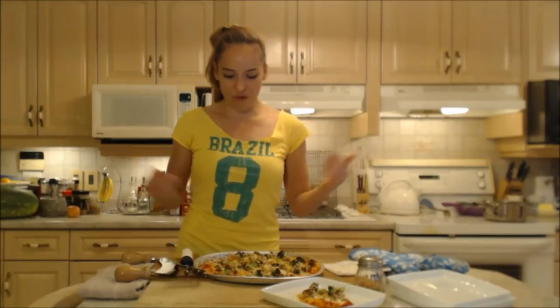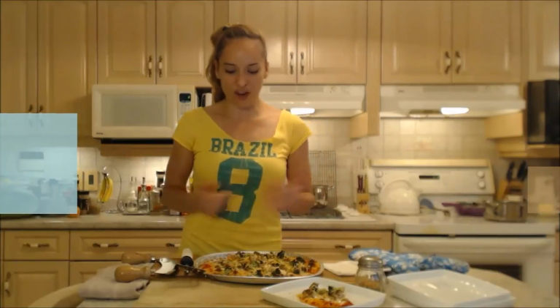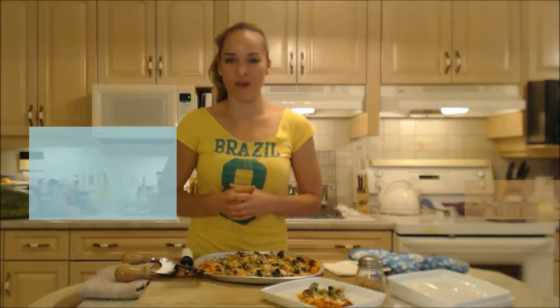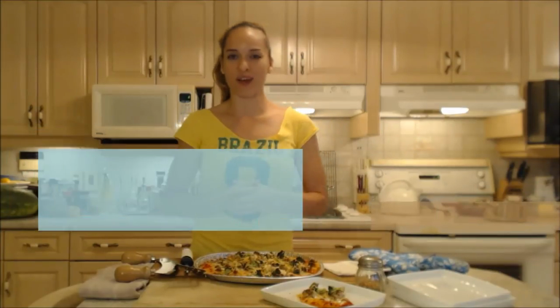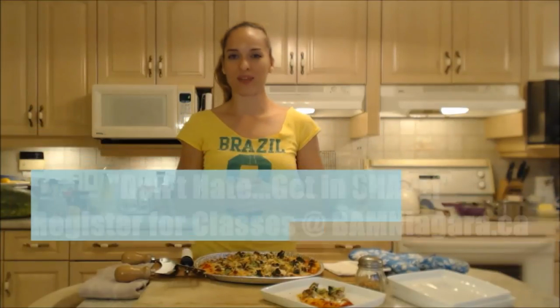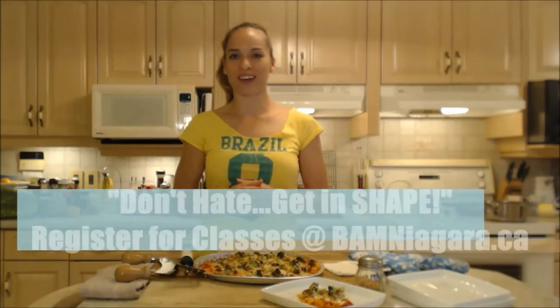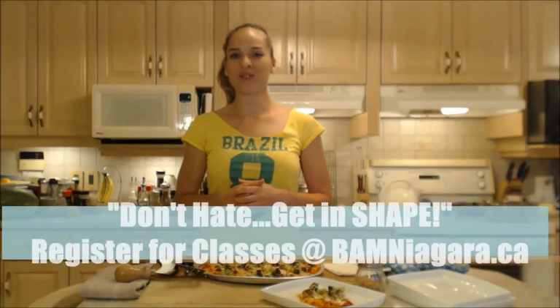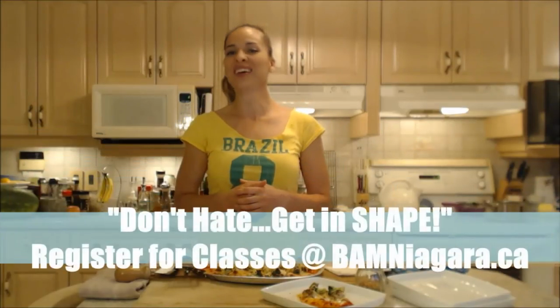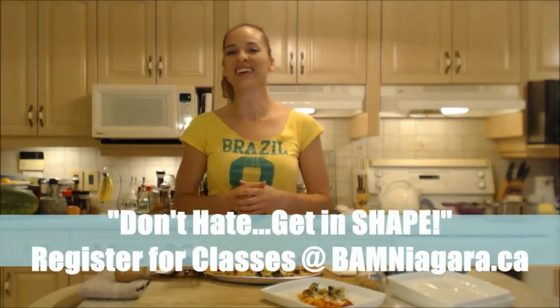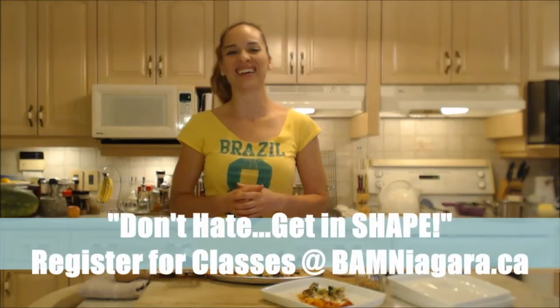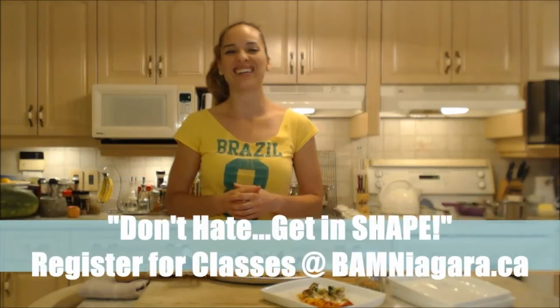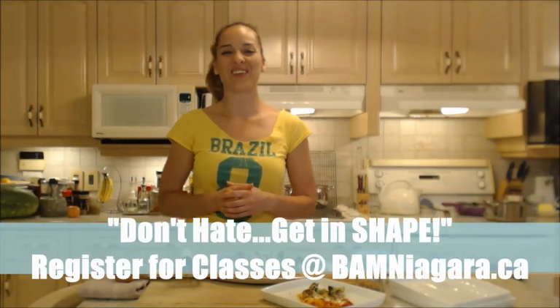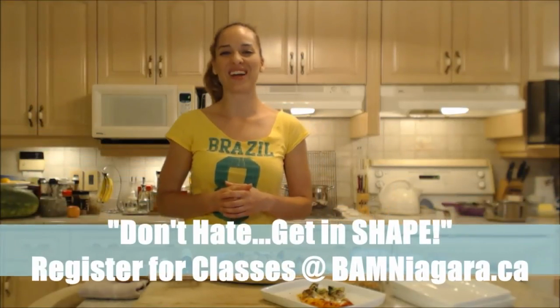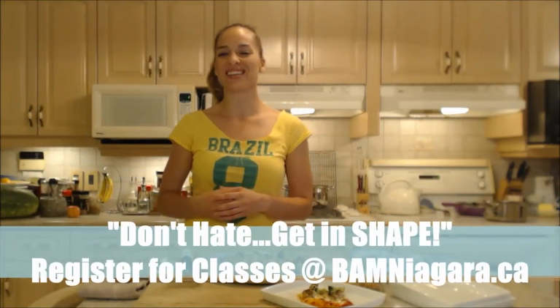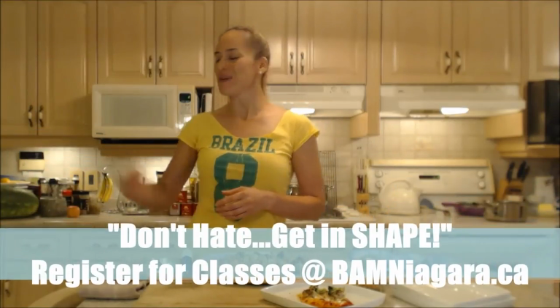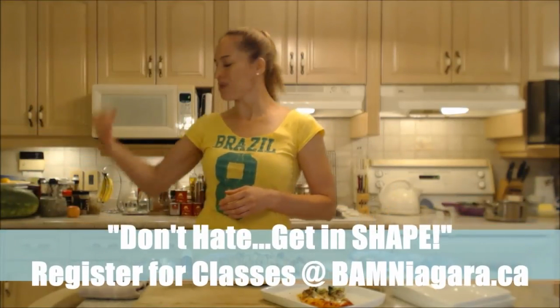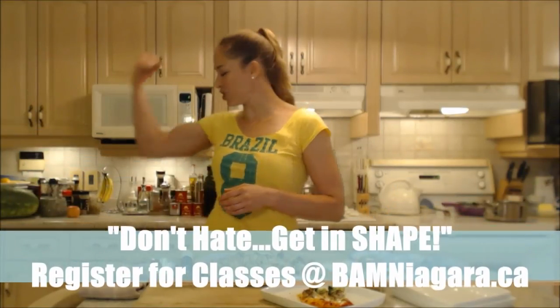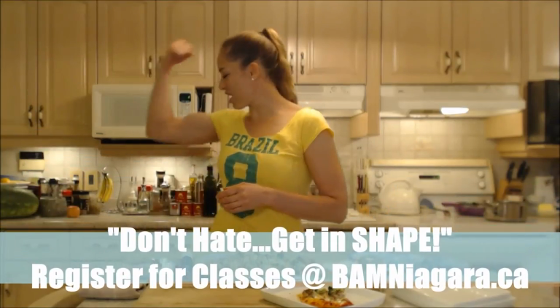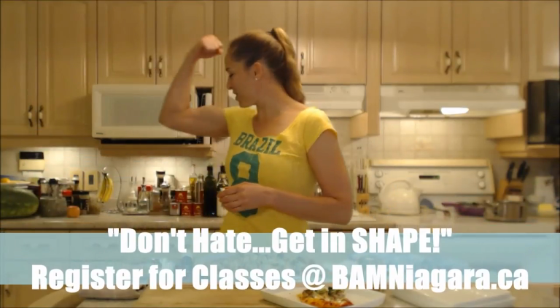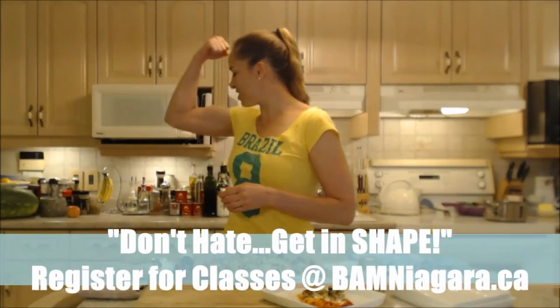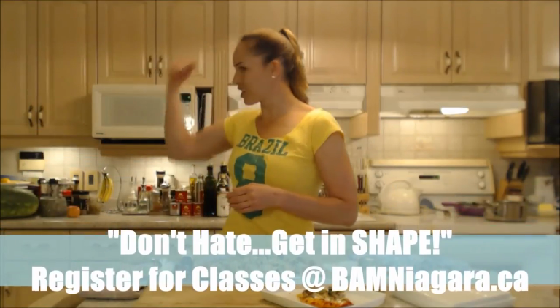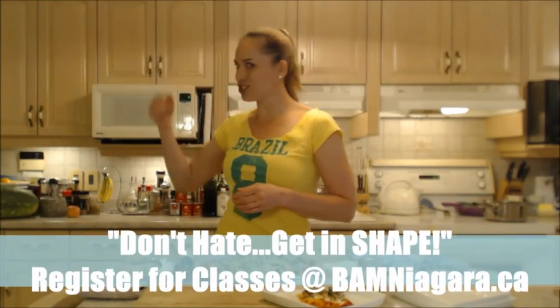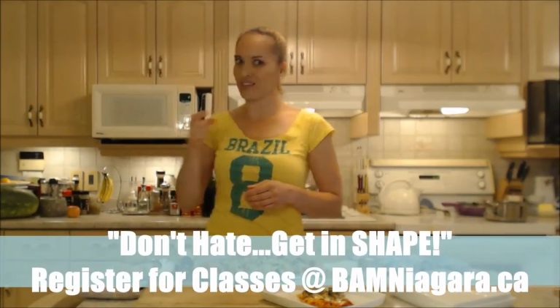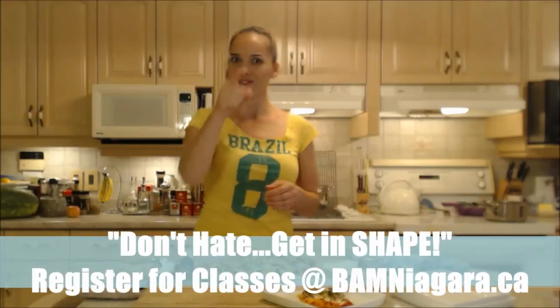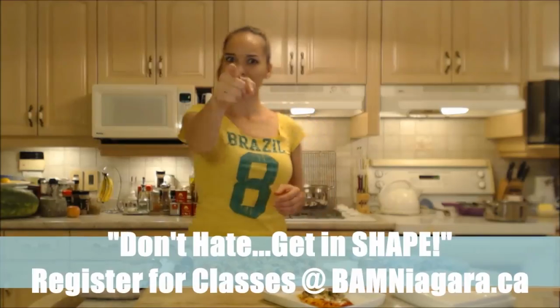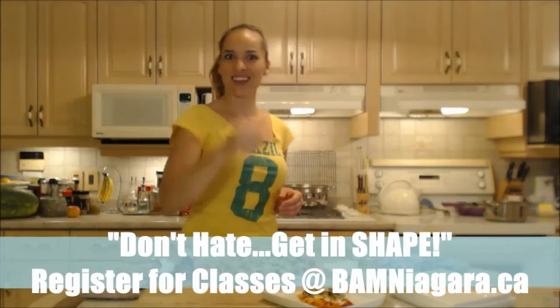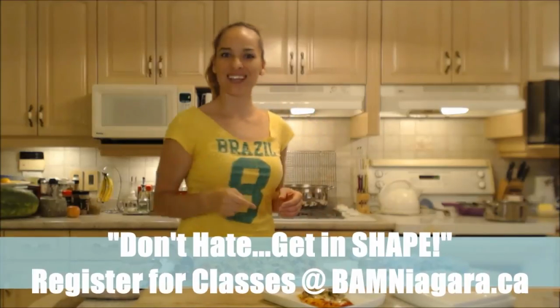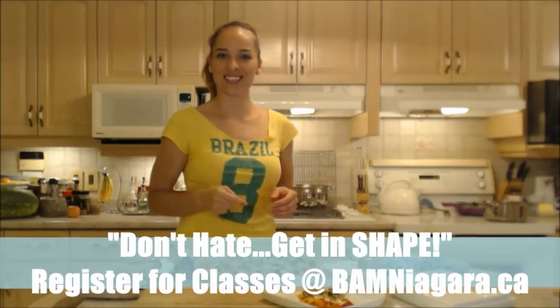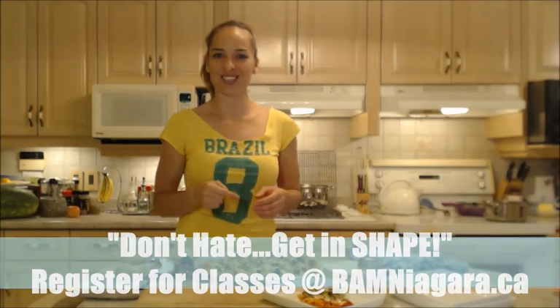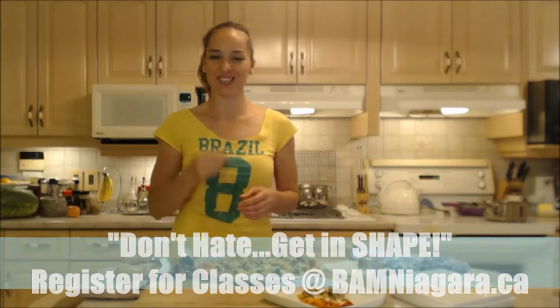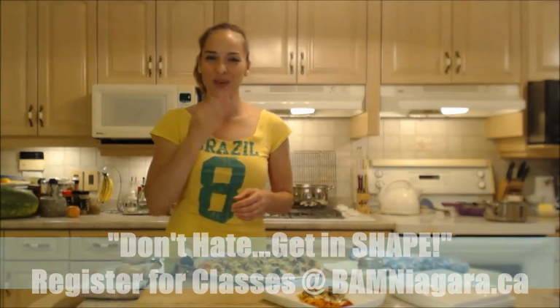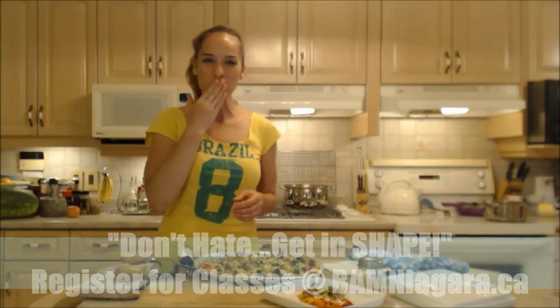I've got to go feed my family now. Be a champion in your kitchen and eat deliciously!